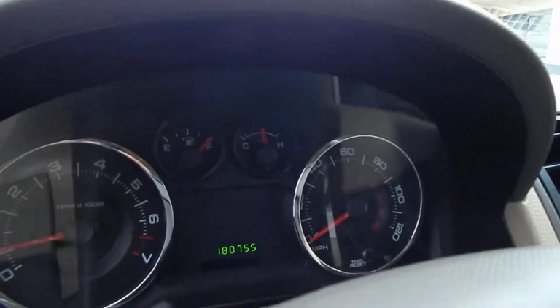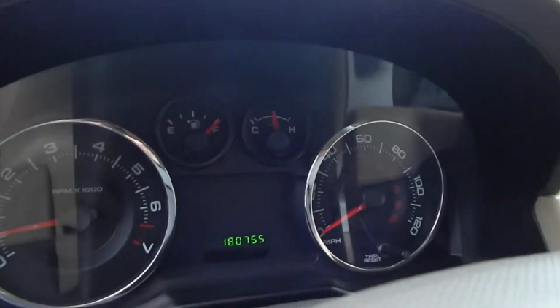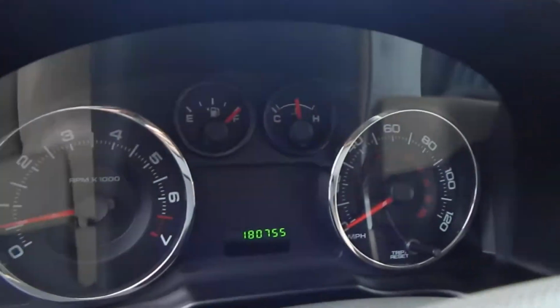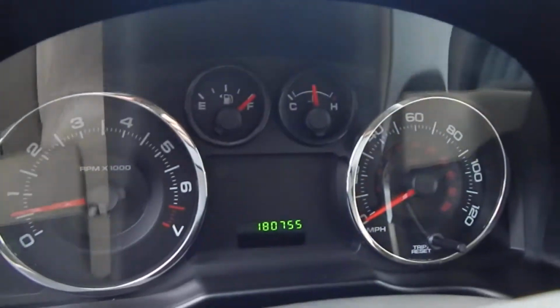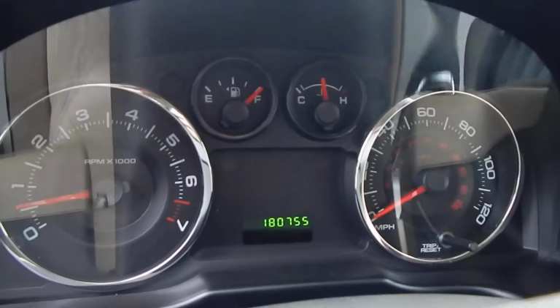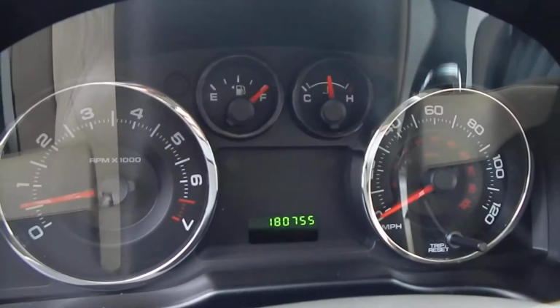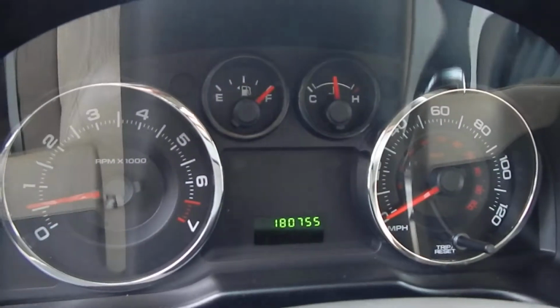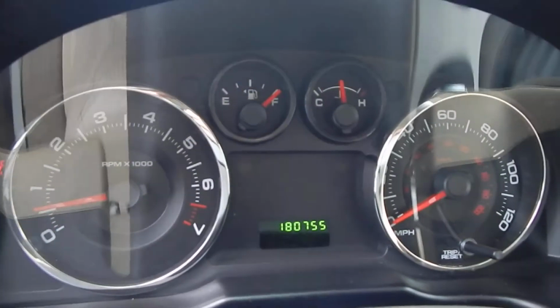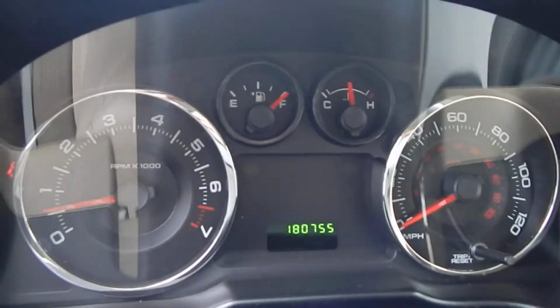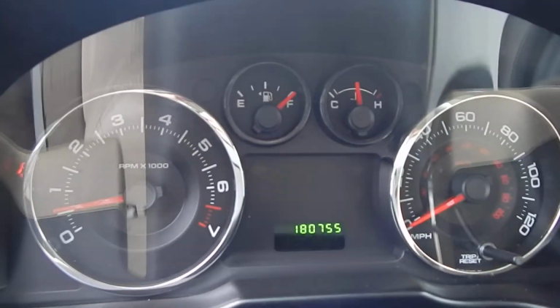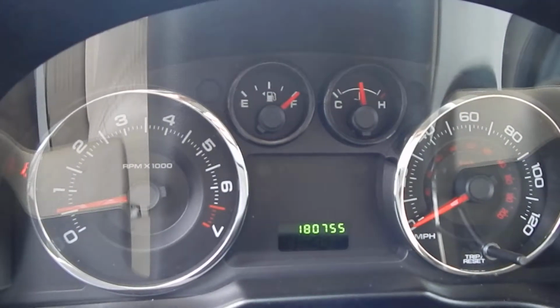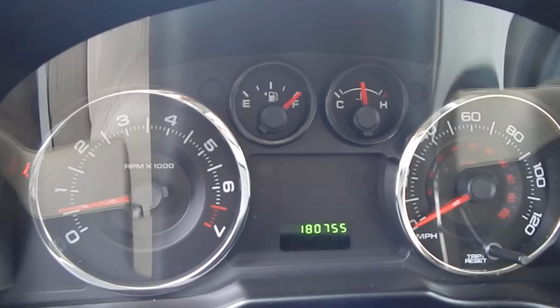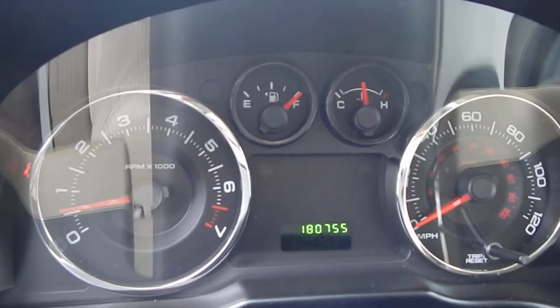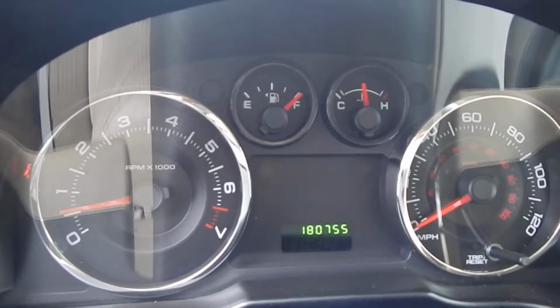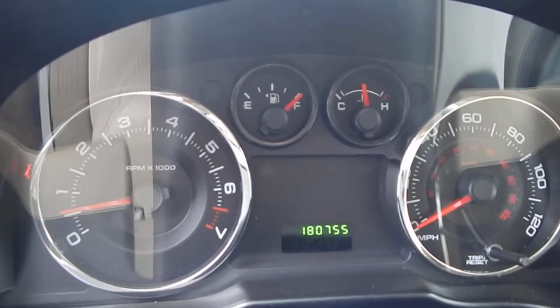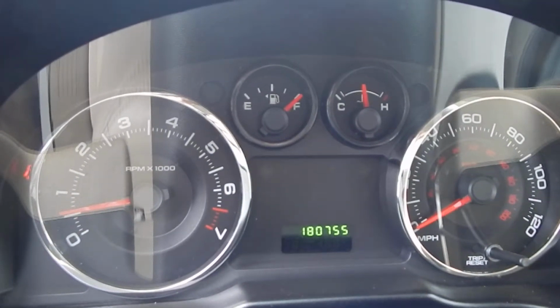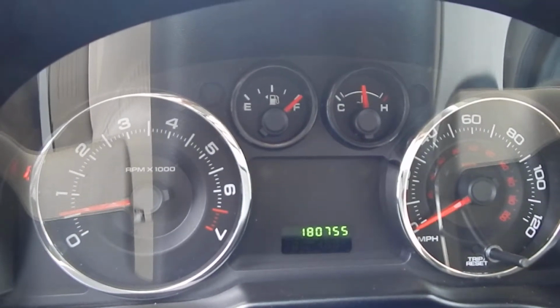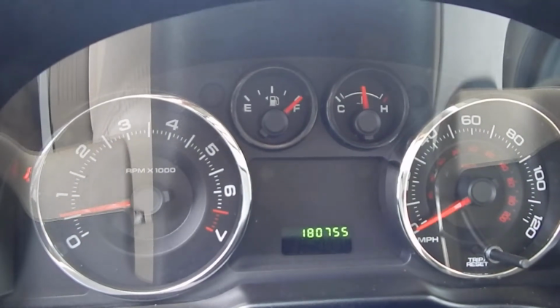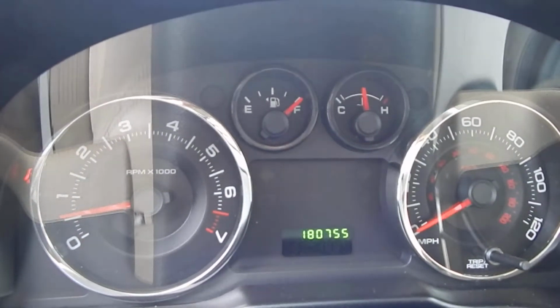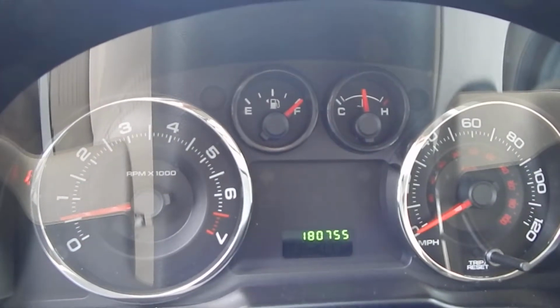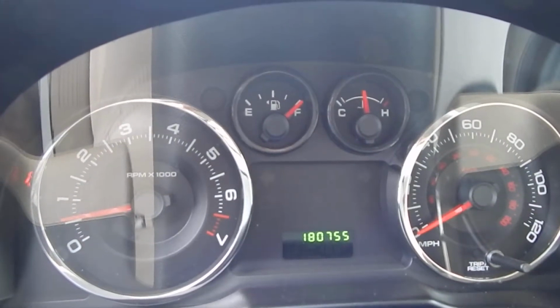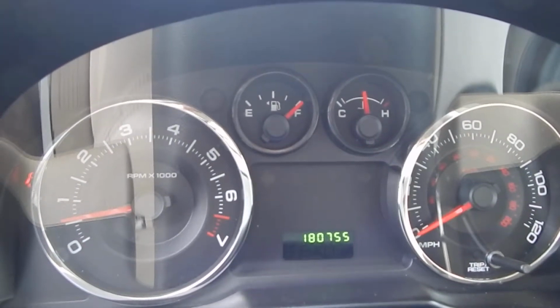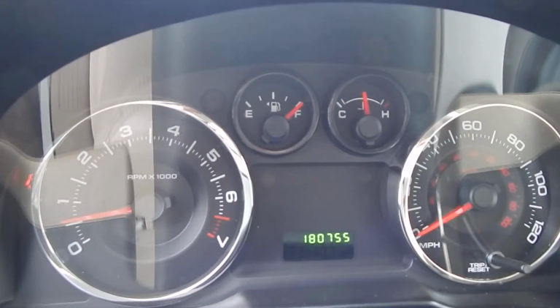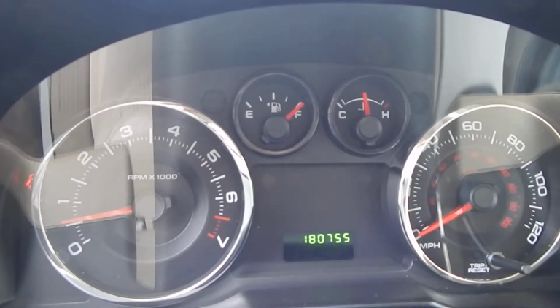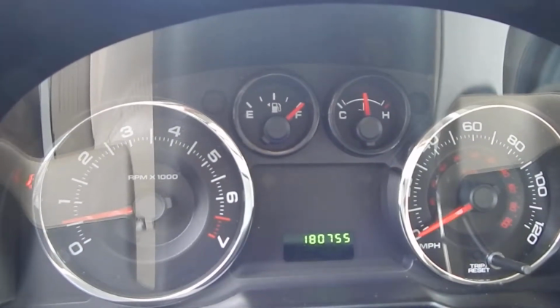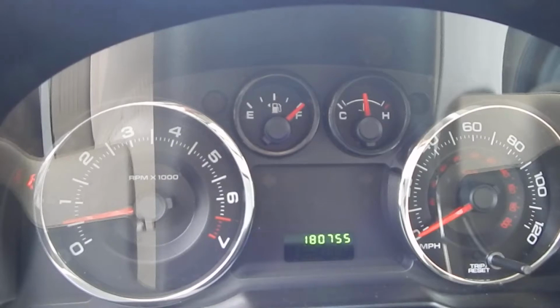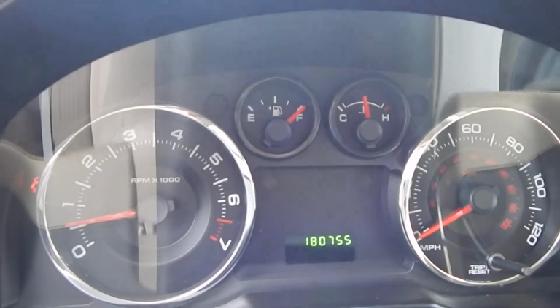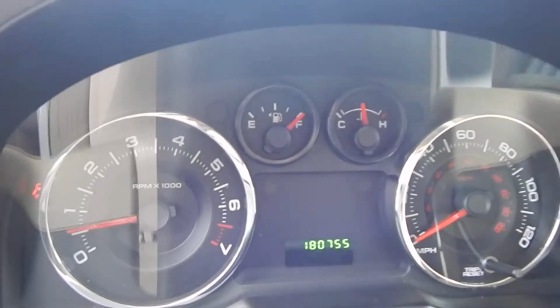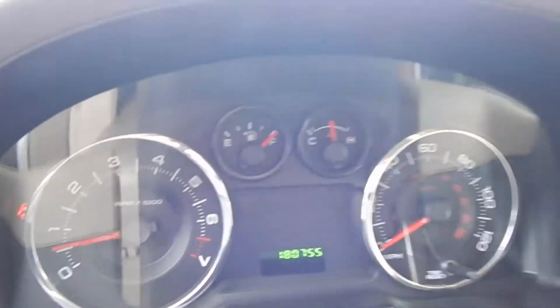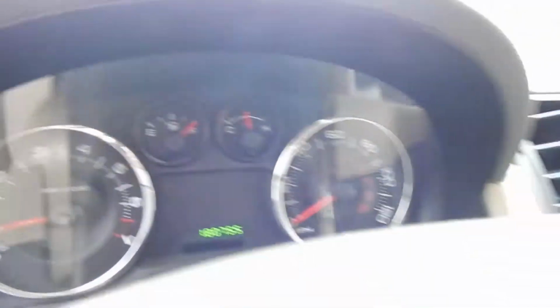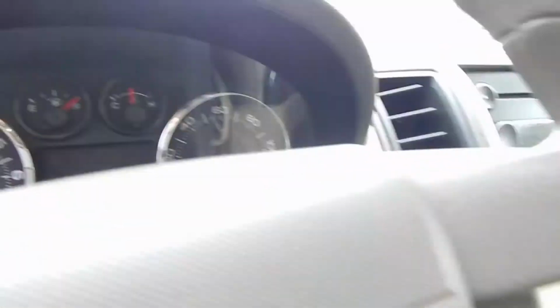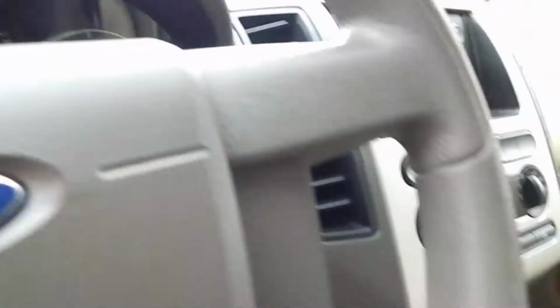Folks, you have 180,755 miles. And as always, you get a full tank of fuel with all of our vehicles here at Direct Auto Outlet.